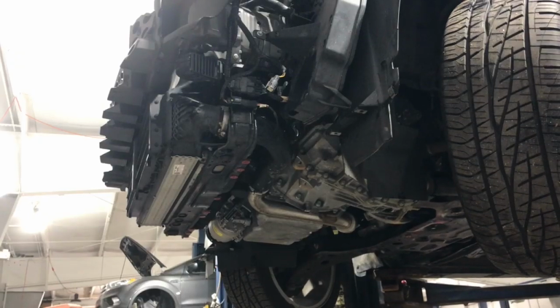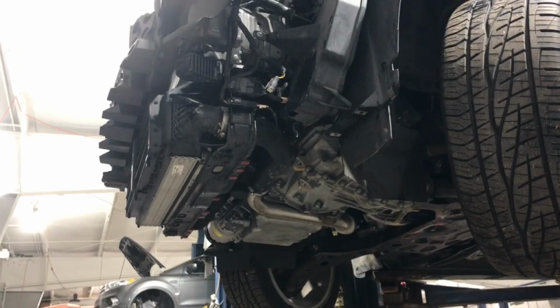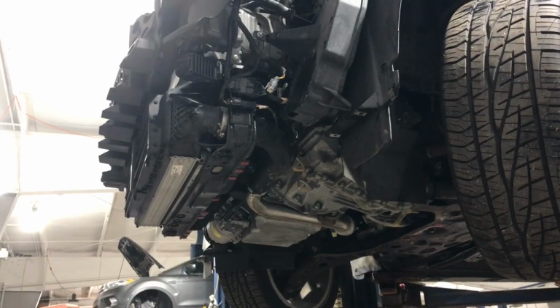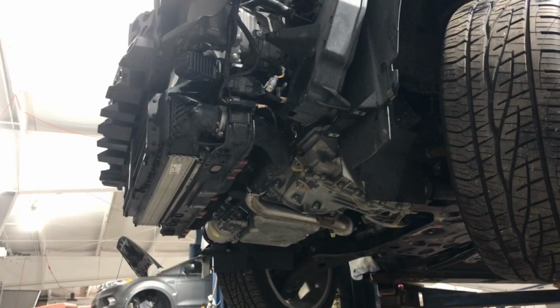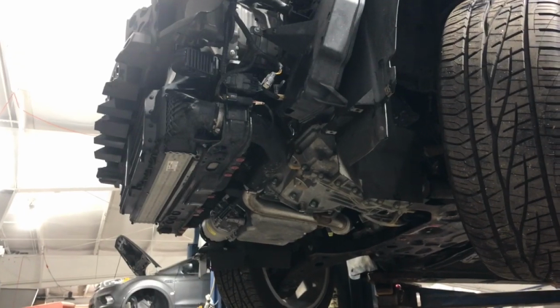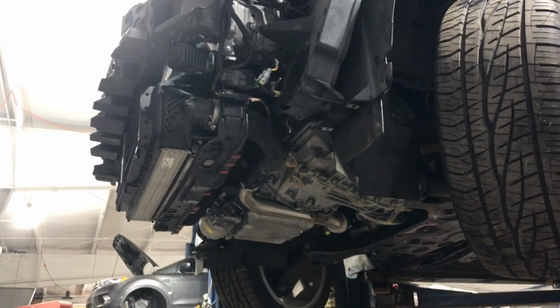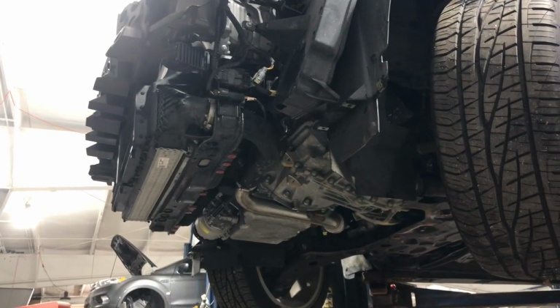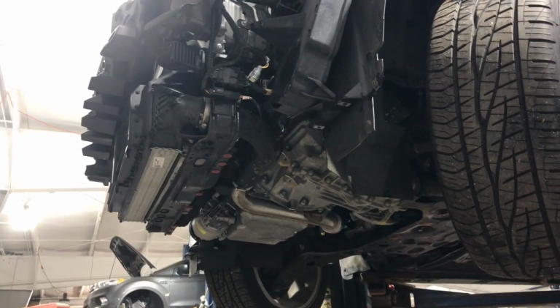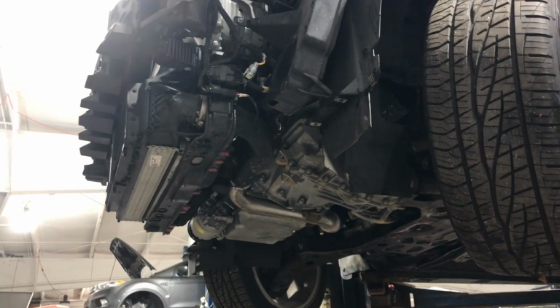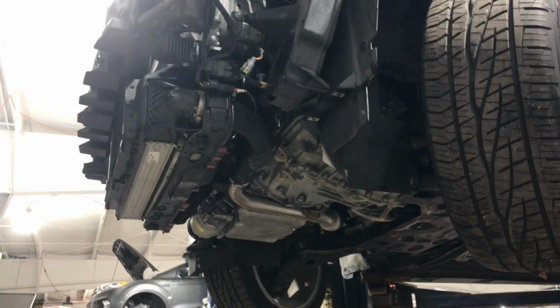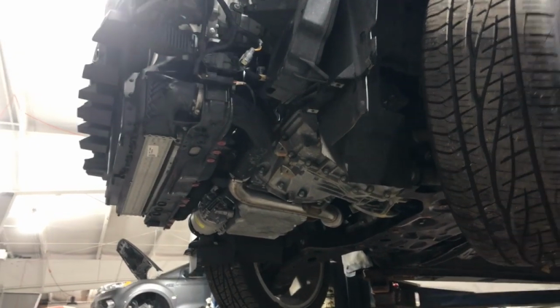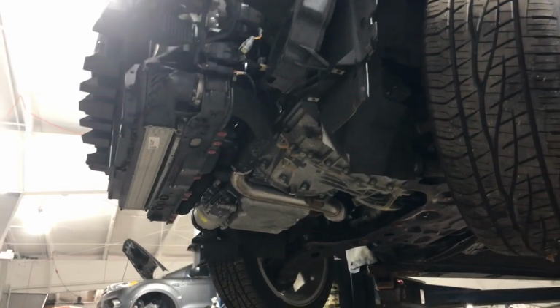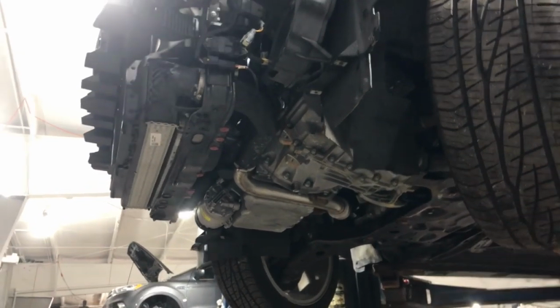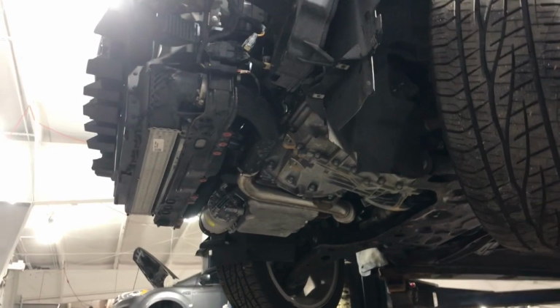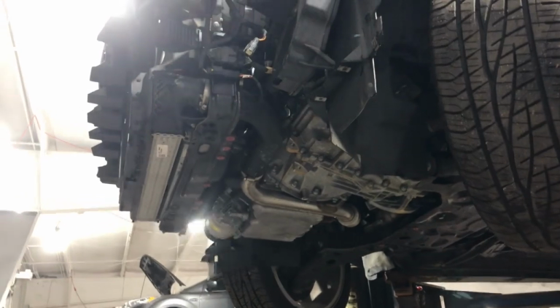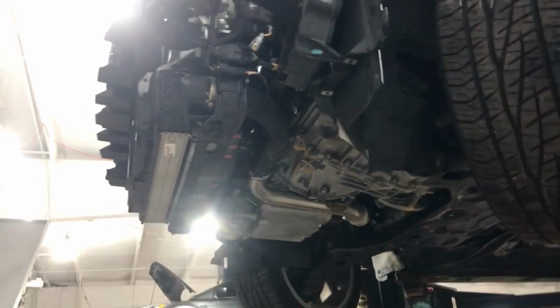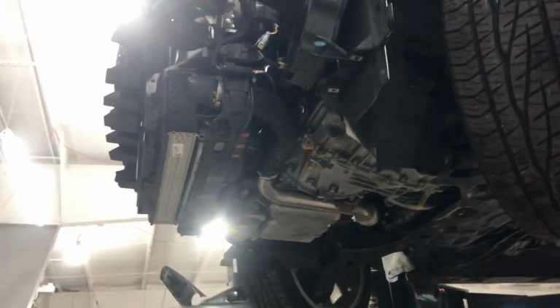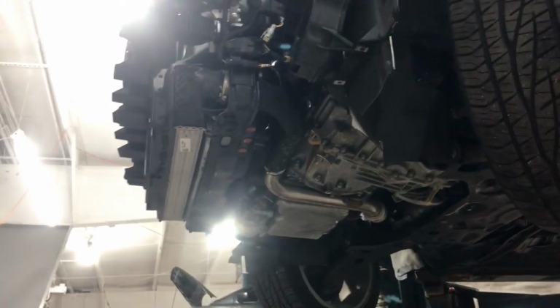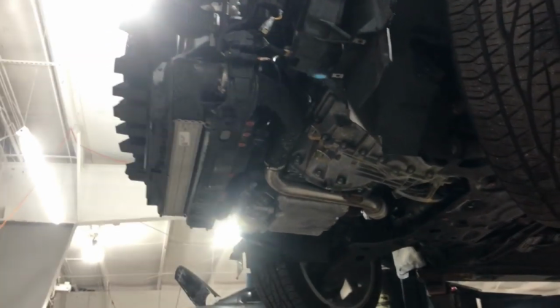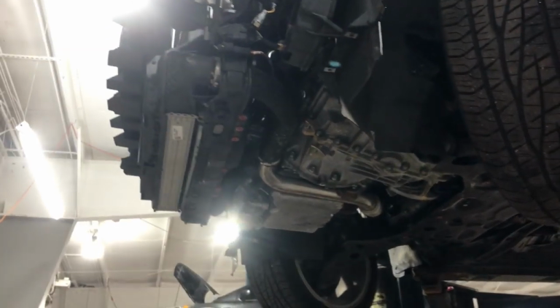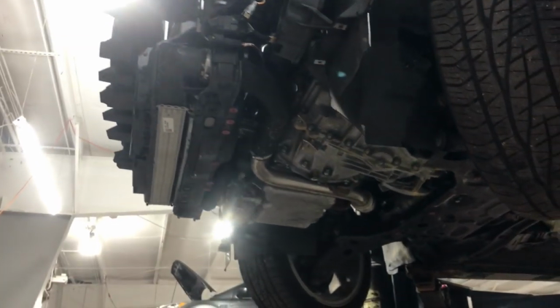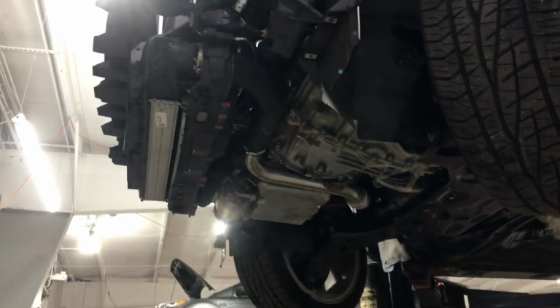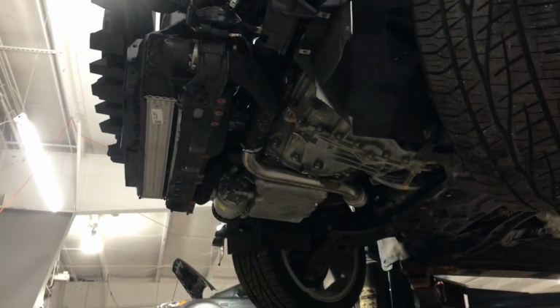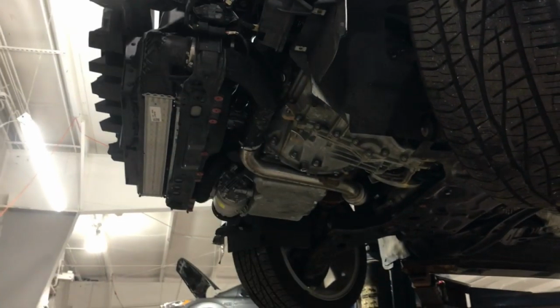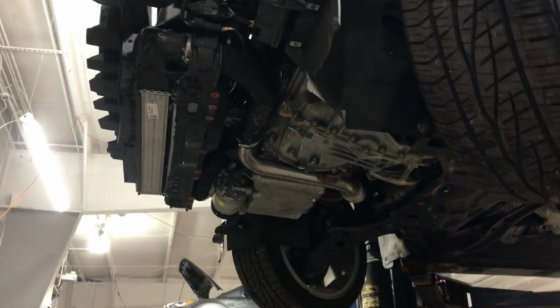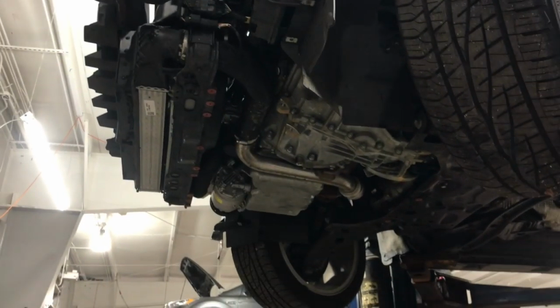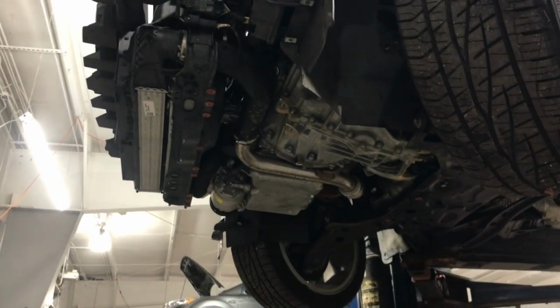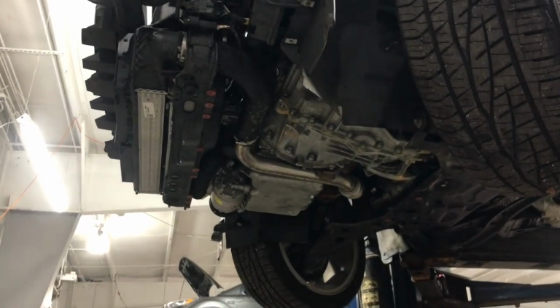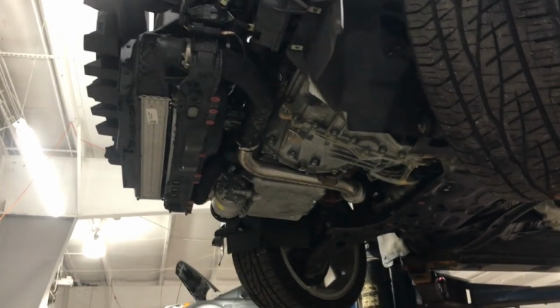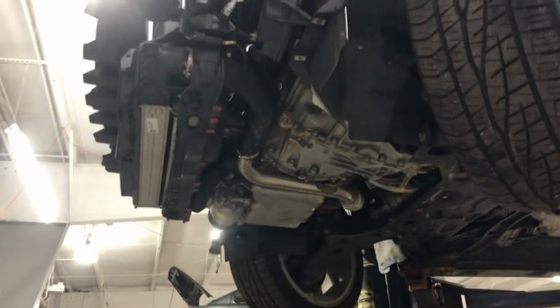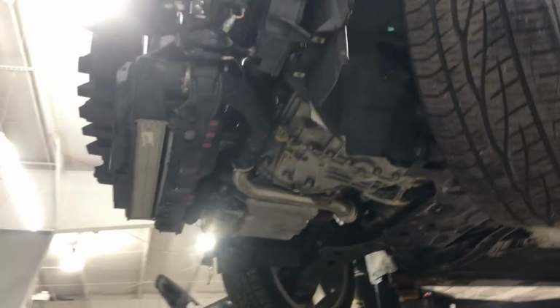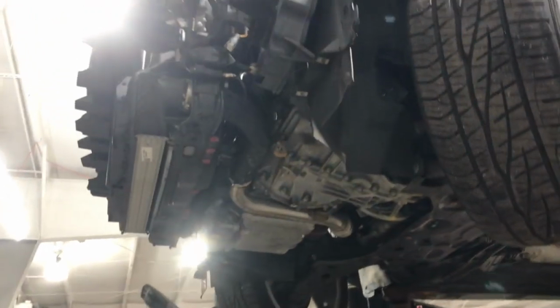Once the bumper cover is removed, you can finally see the complete inner core. There are two hoses that need to be disconnected — one on each side.